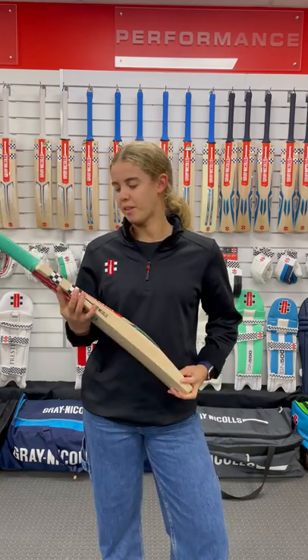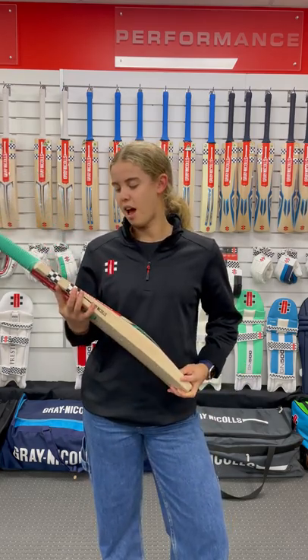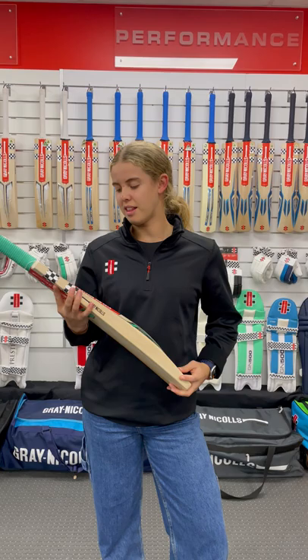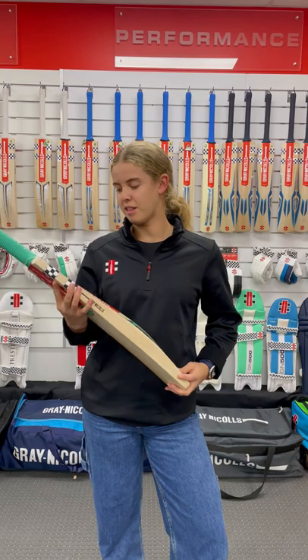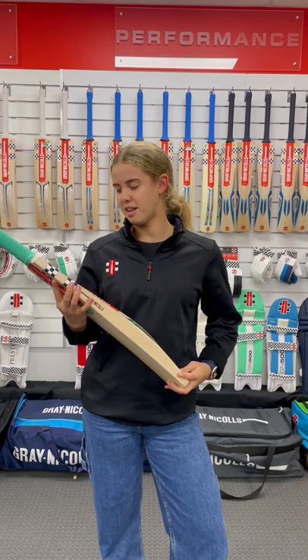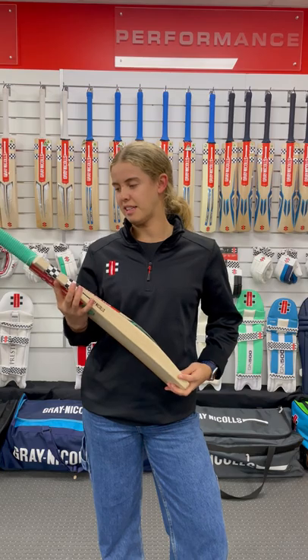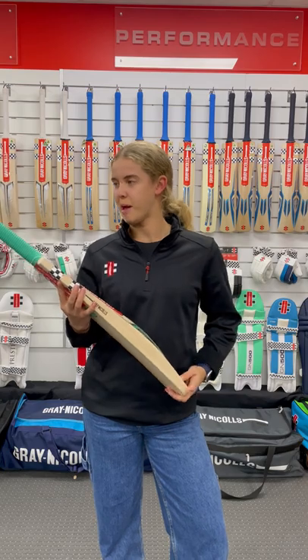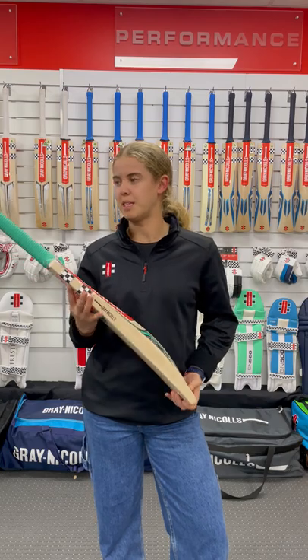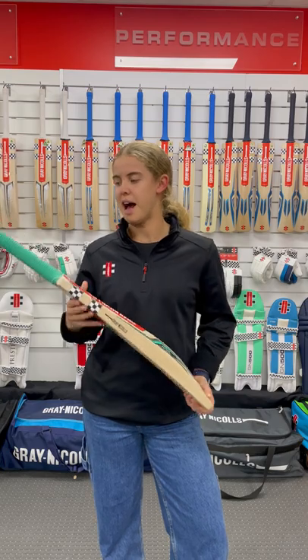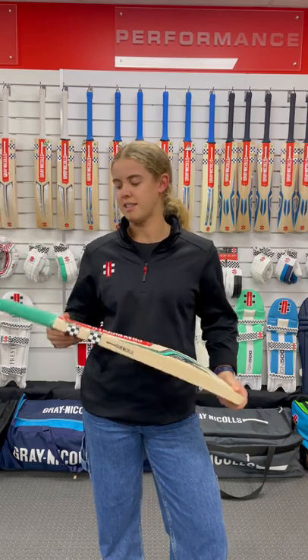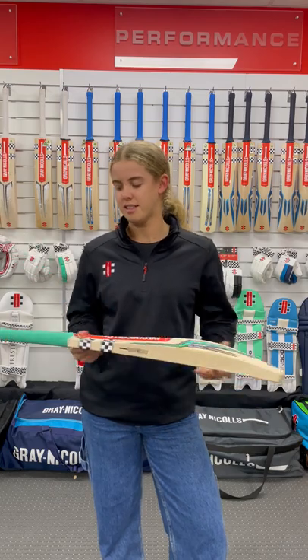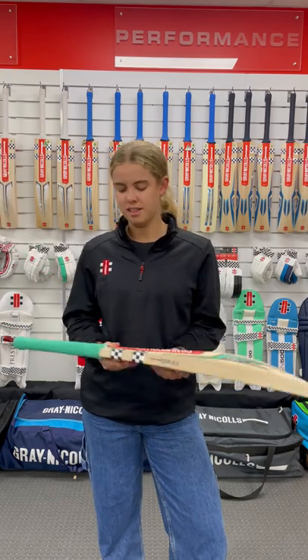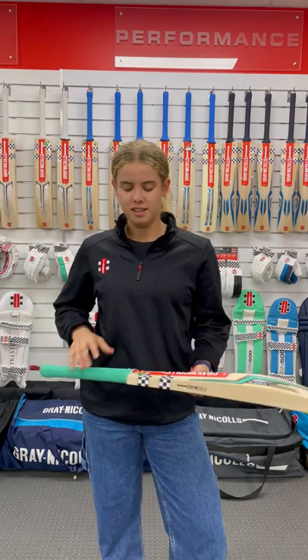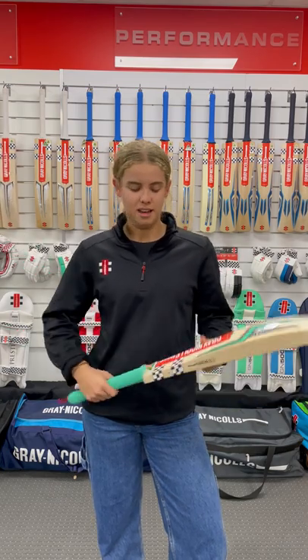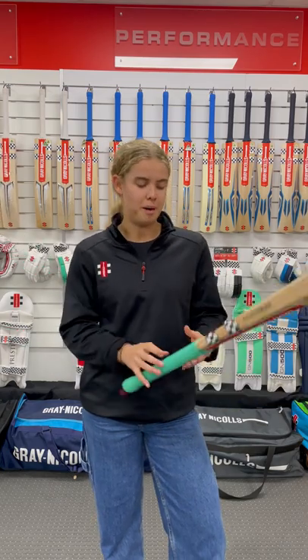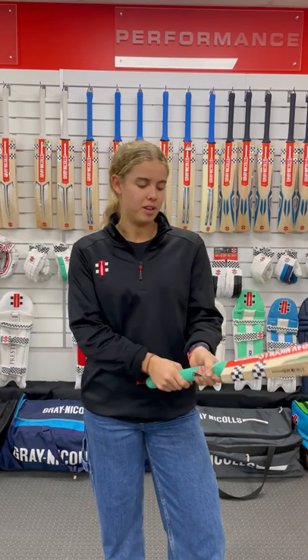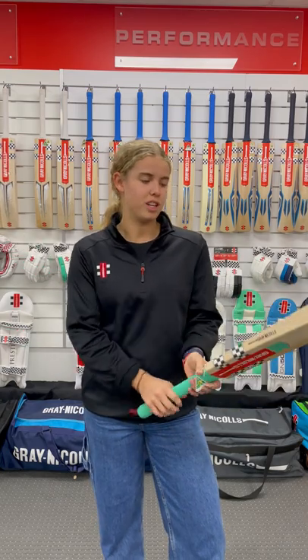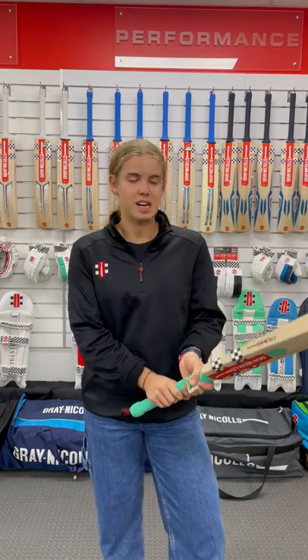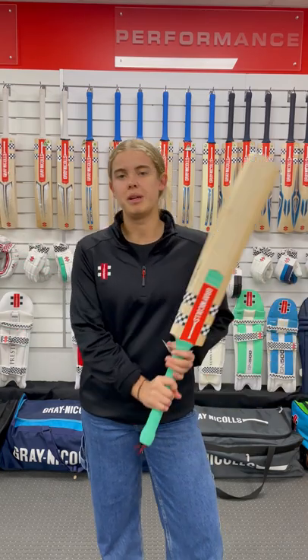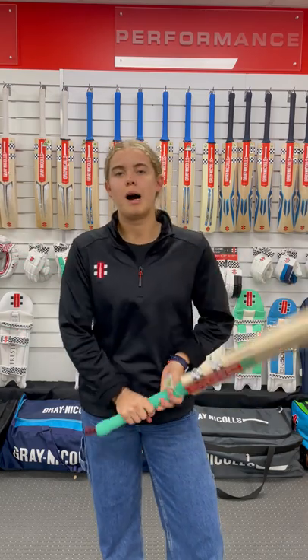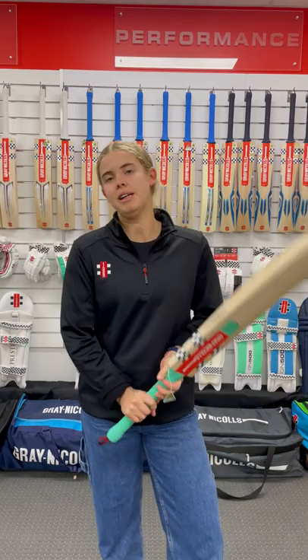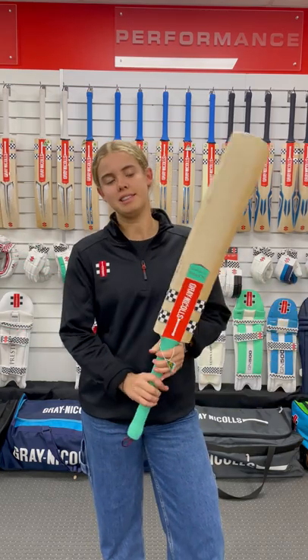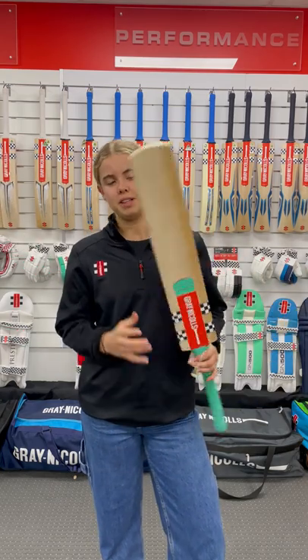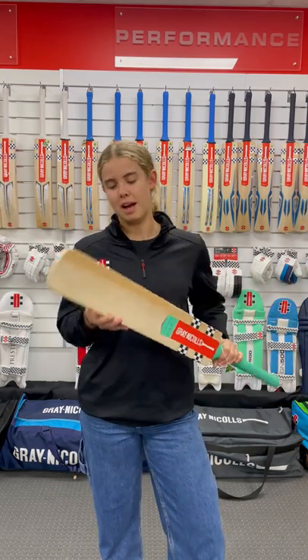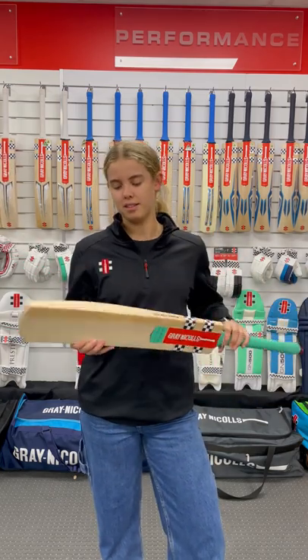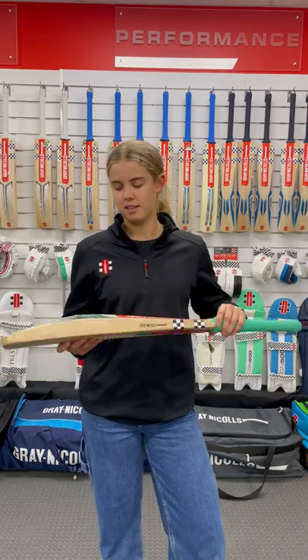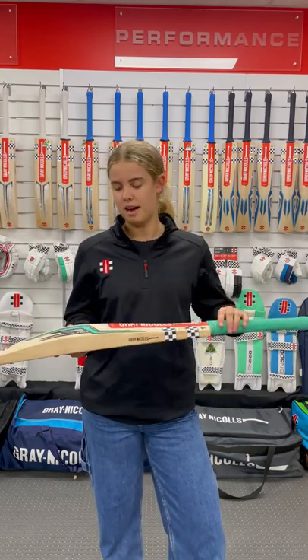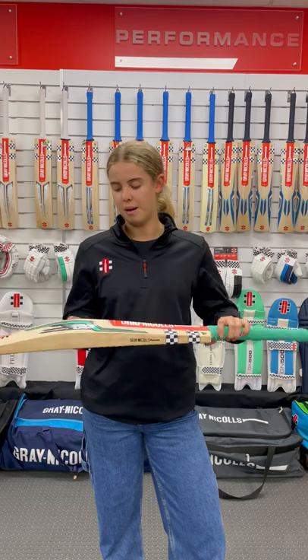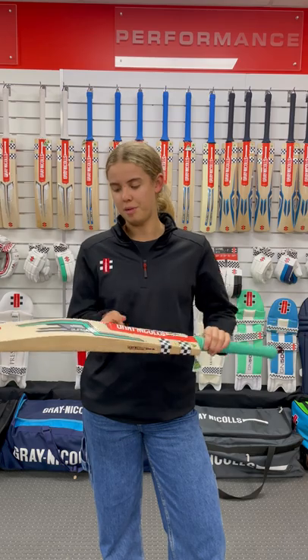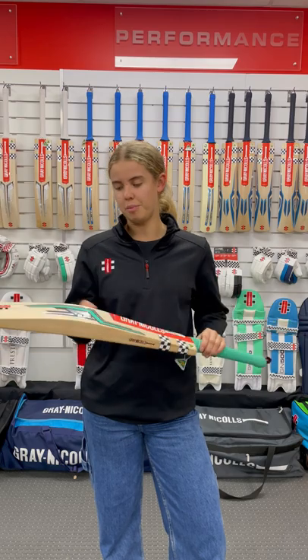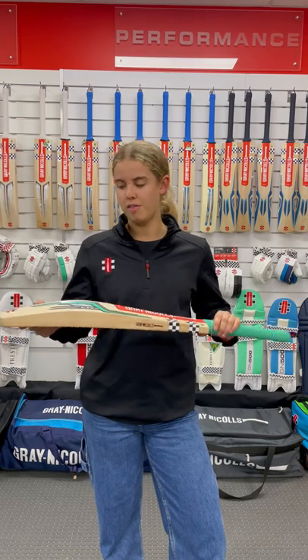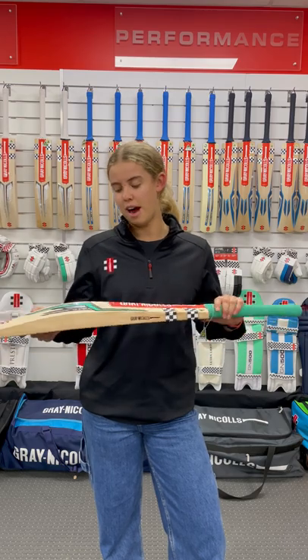I think the best thing about these bats is they're really nice to pick up and they're really balanced throughout the profile.